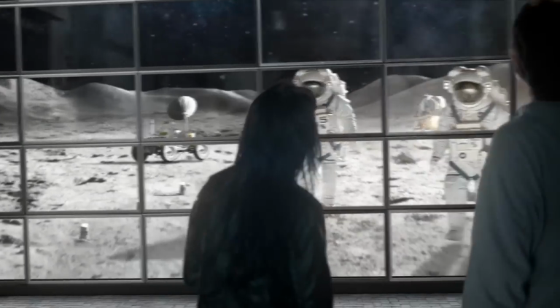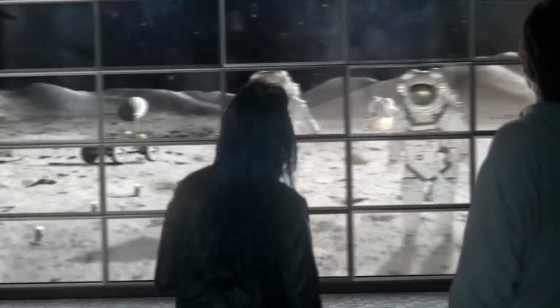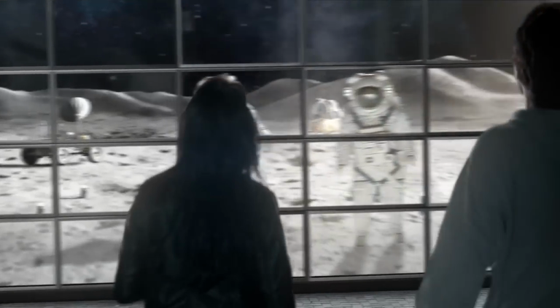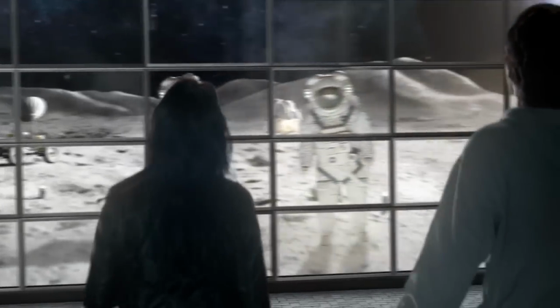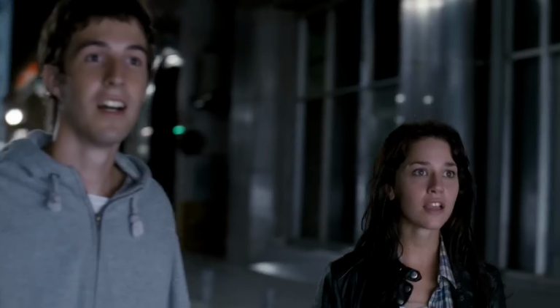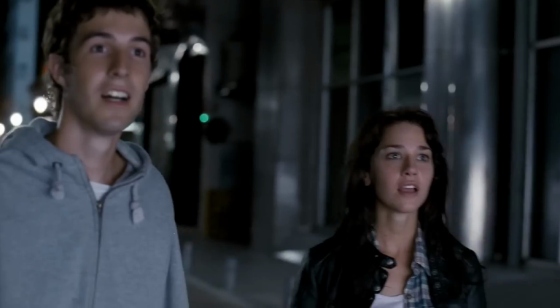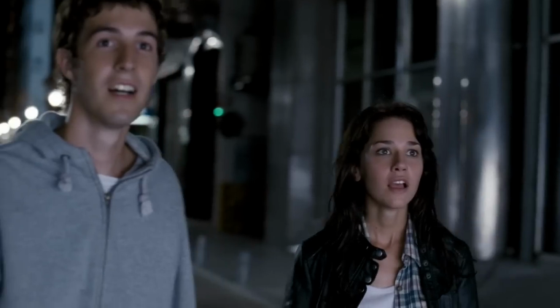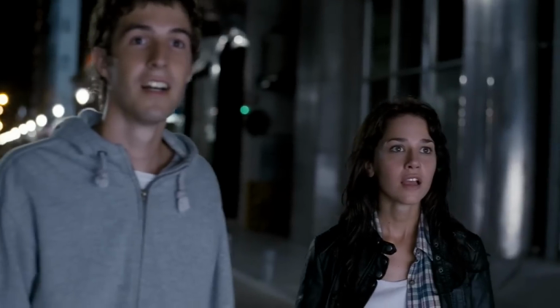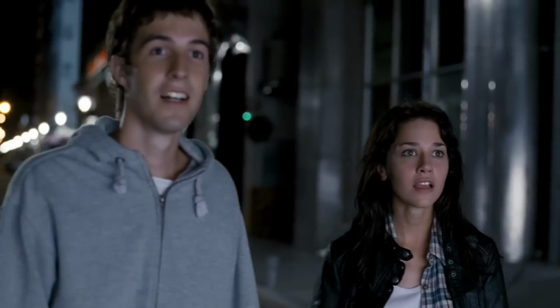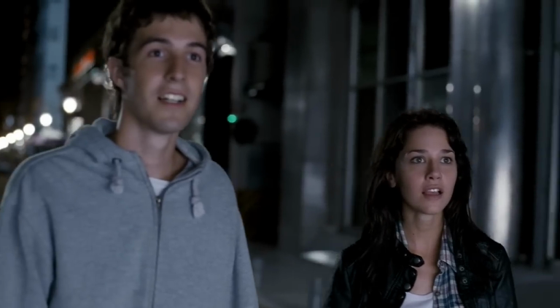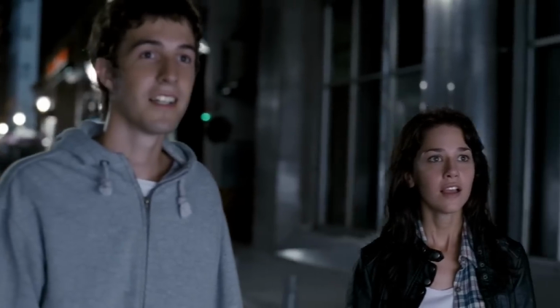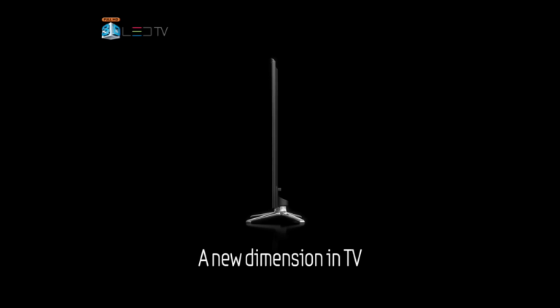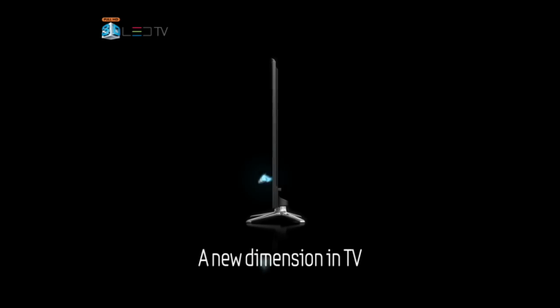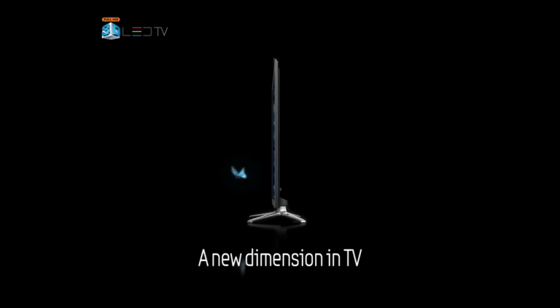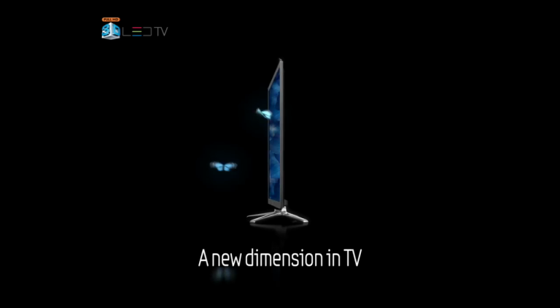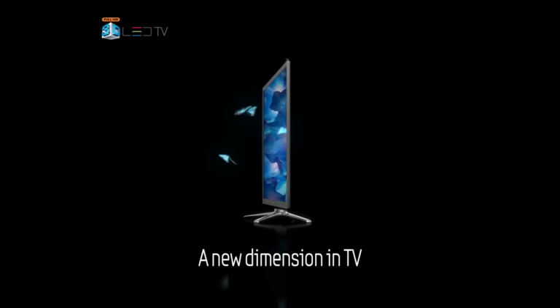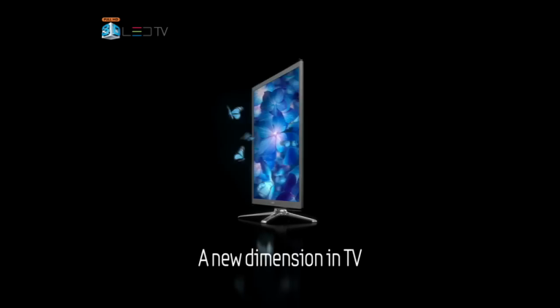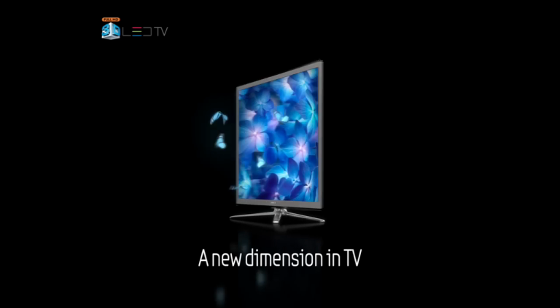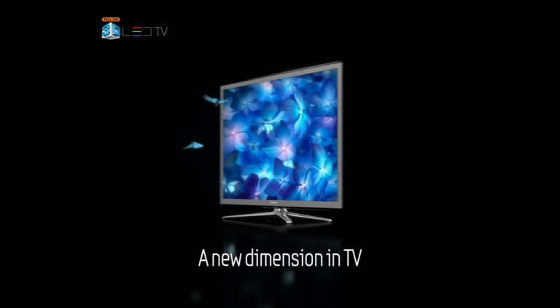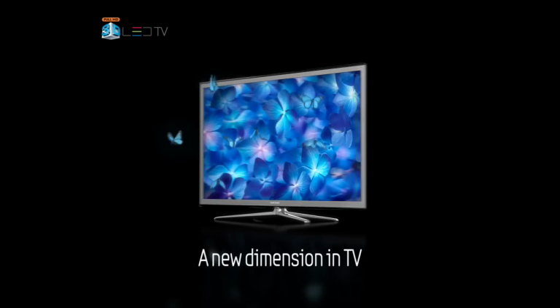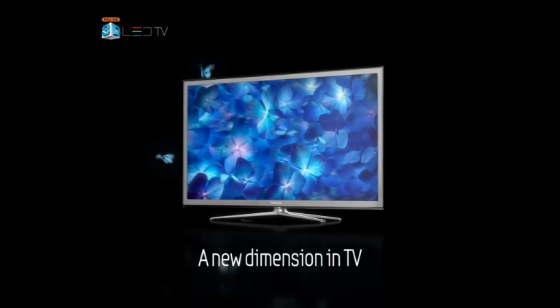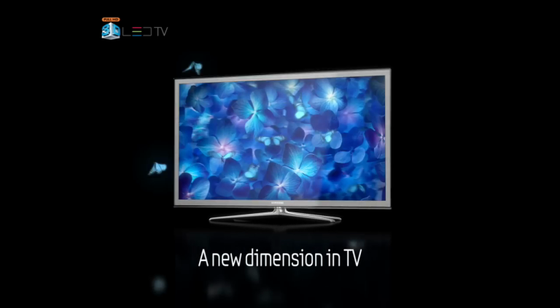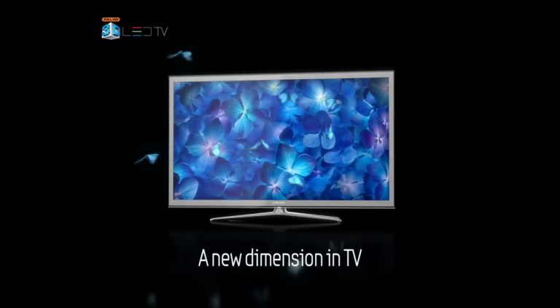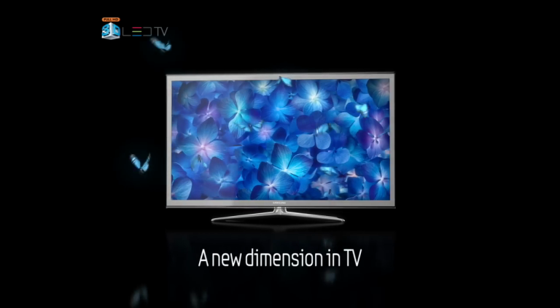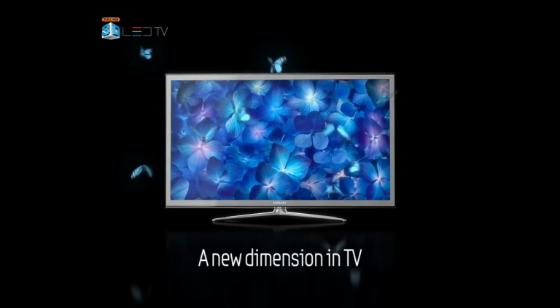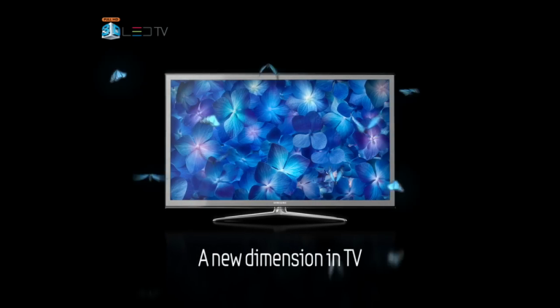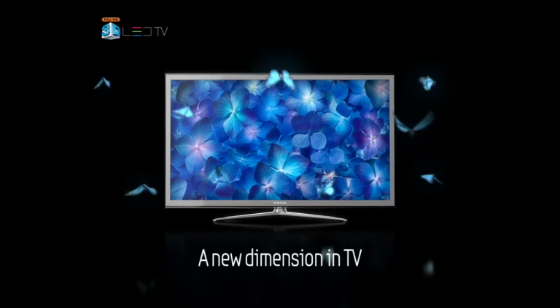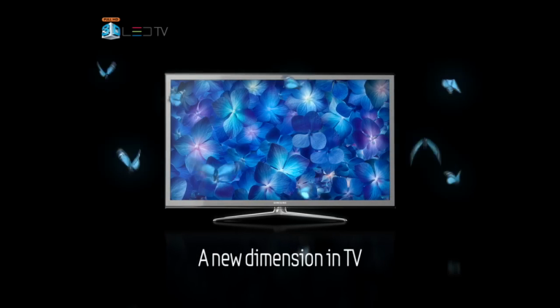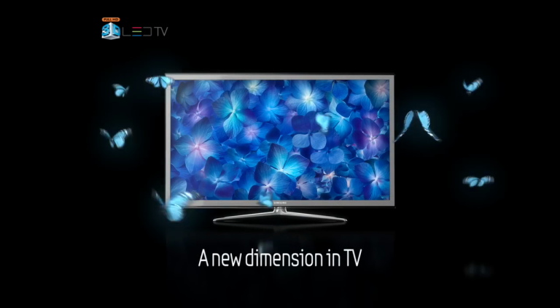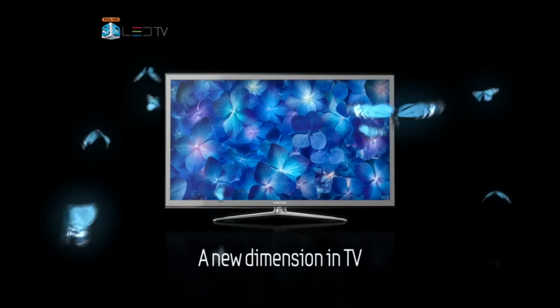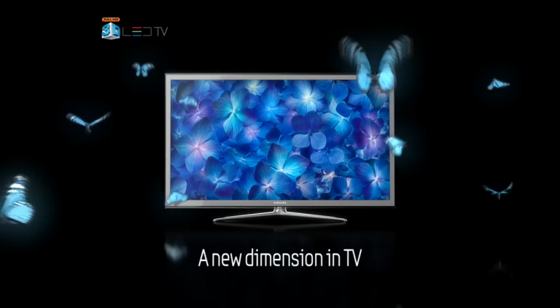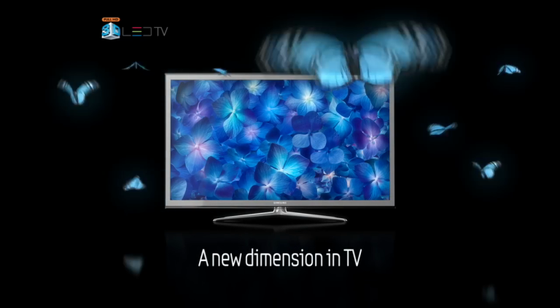Samsung introduces the world's first 3D LED television — a new dimension in TV.